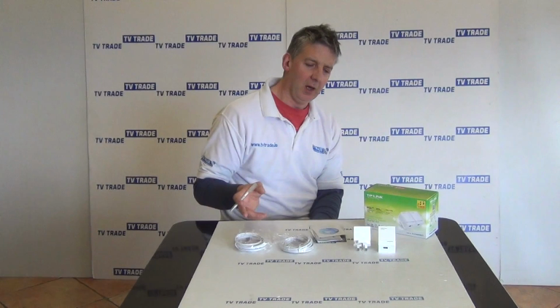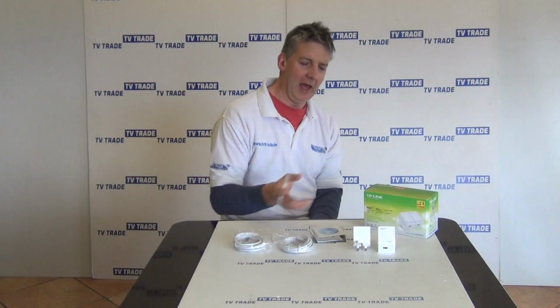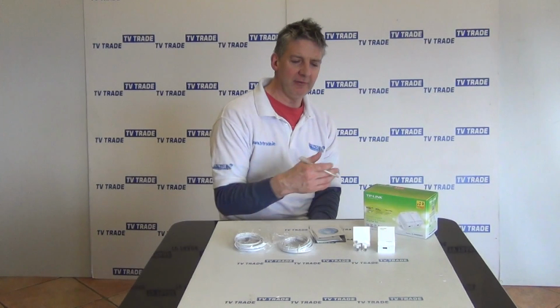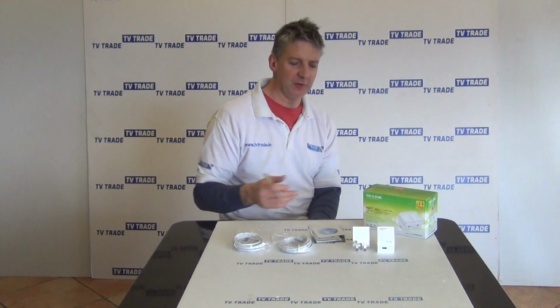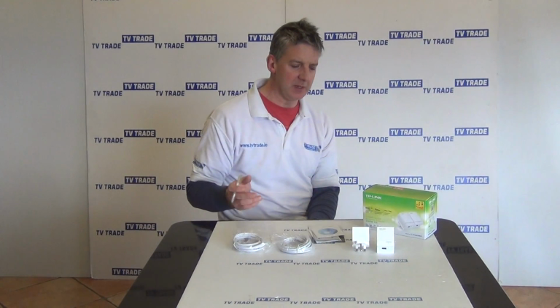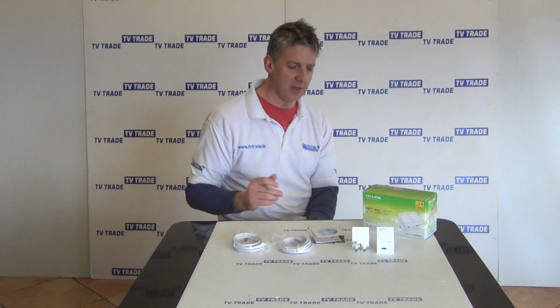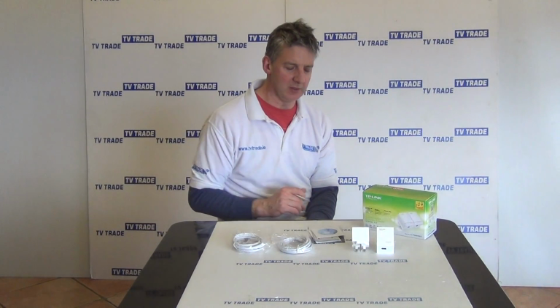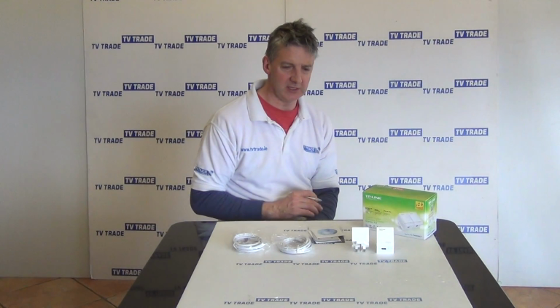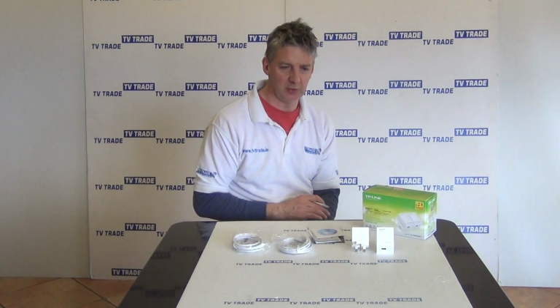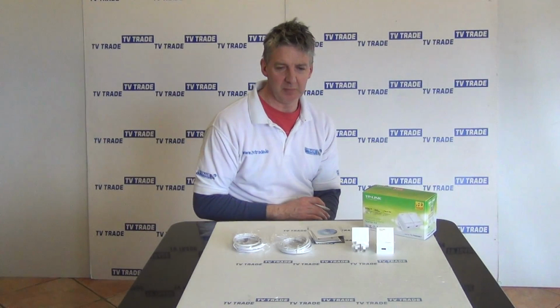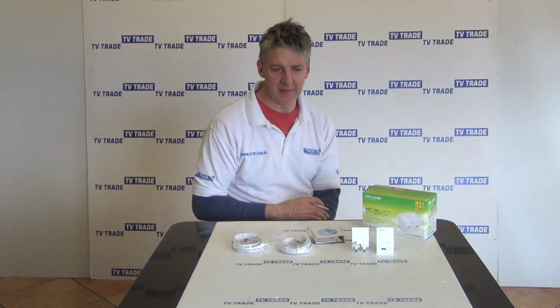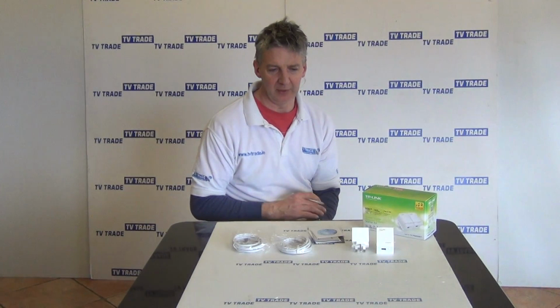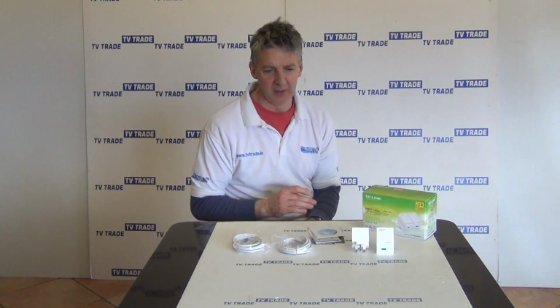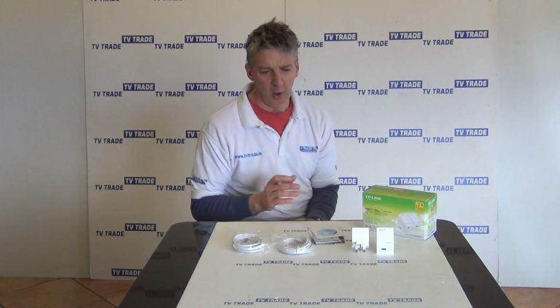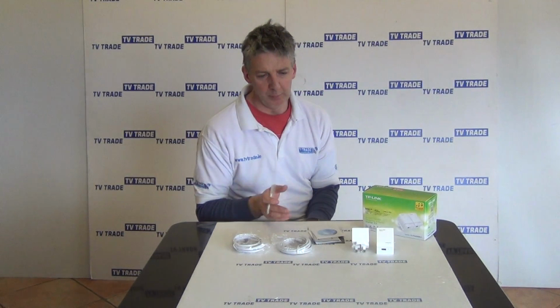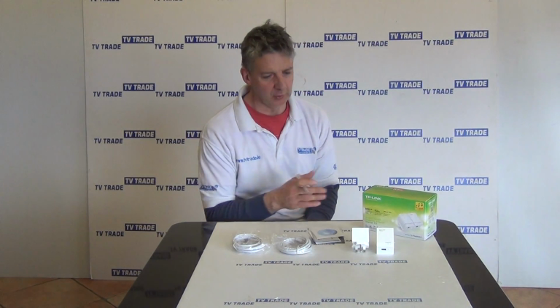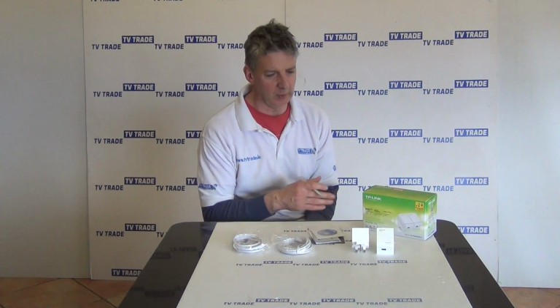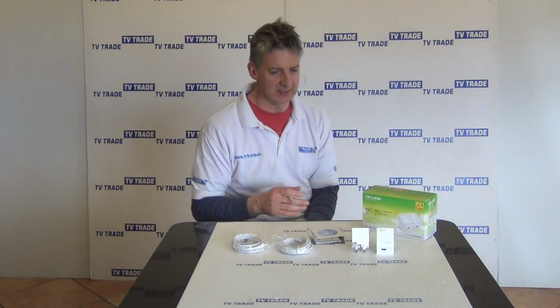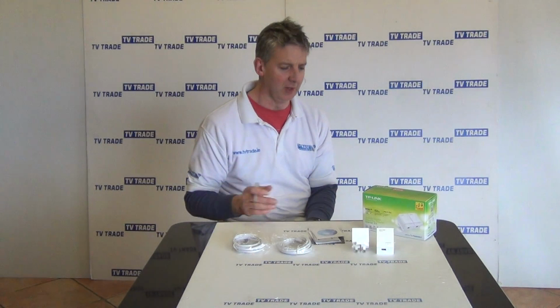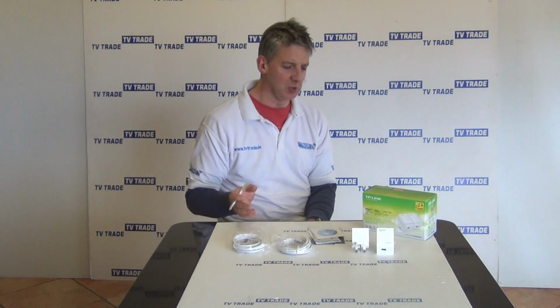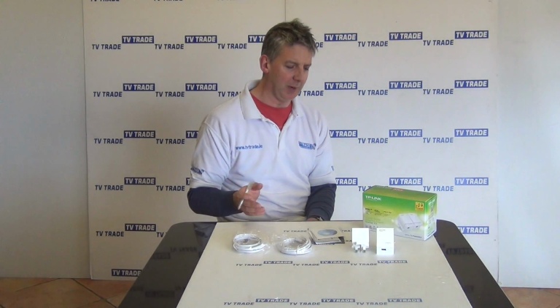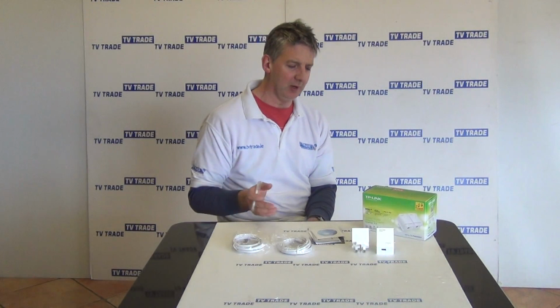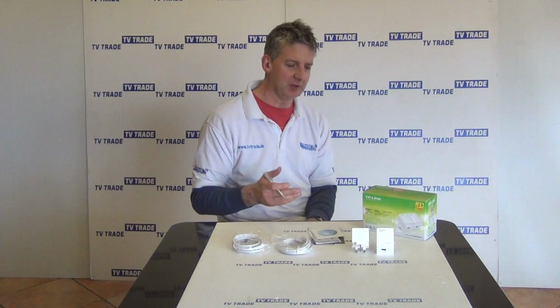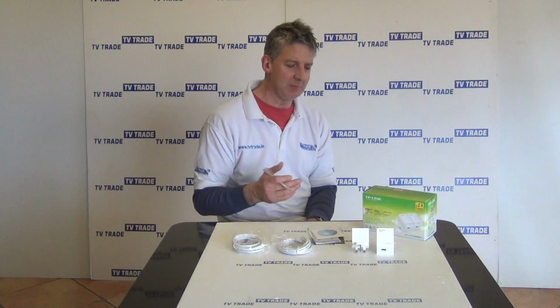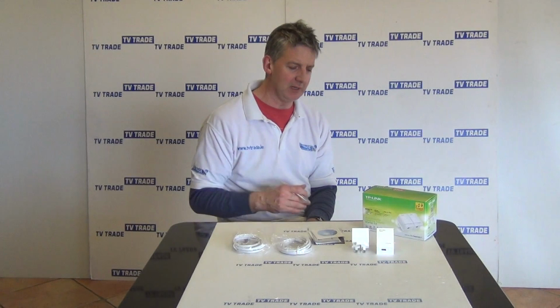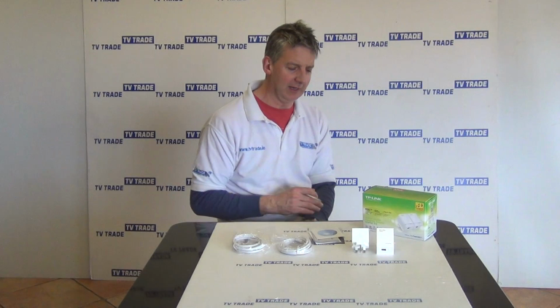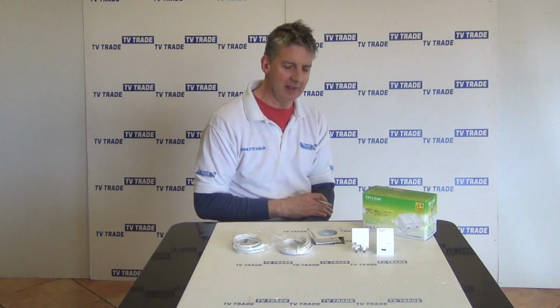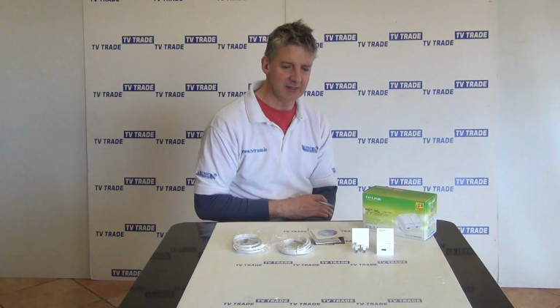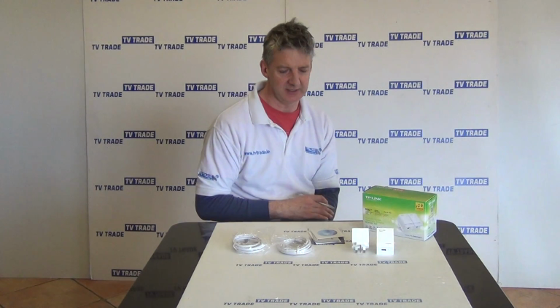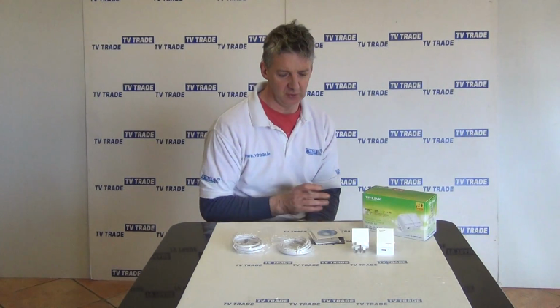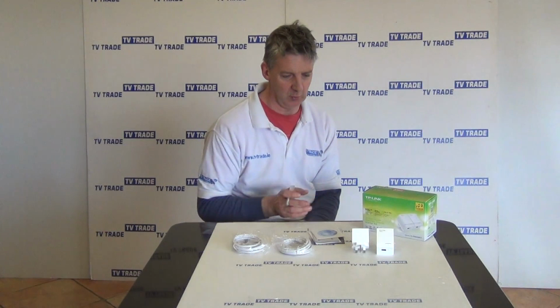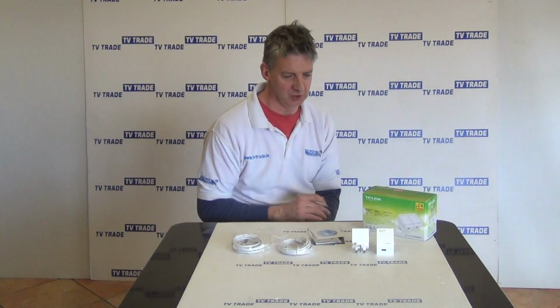I have in front of me here a 600 megabit HomePlug twin set, which is part of the TP-Link AV600 range.